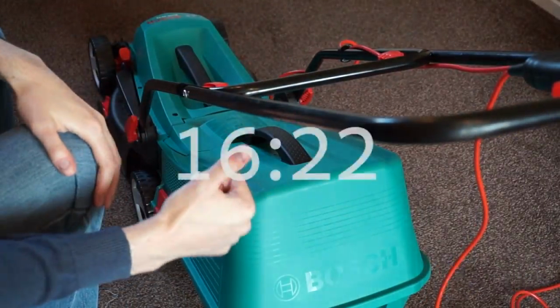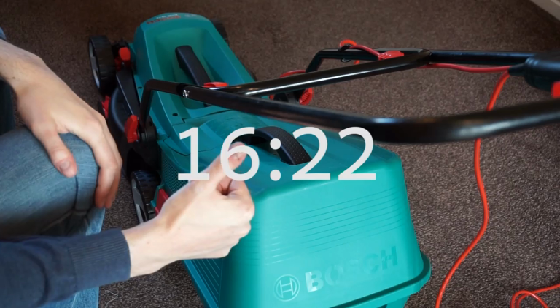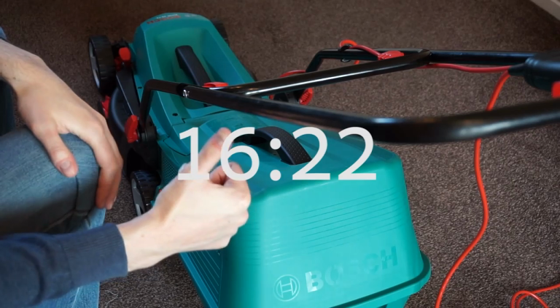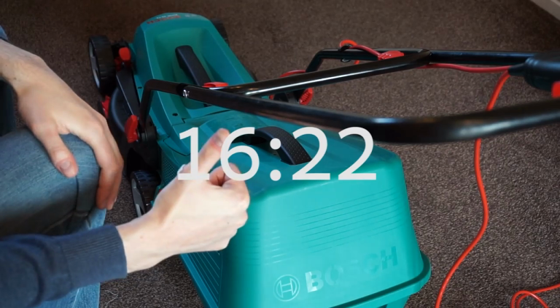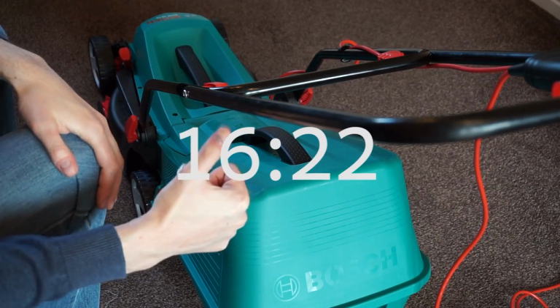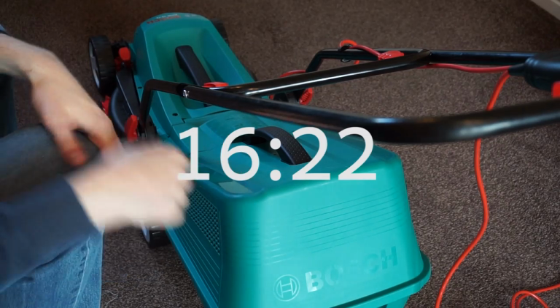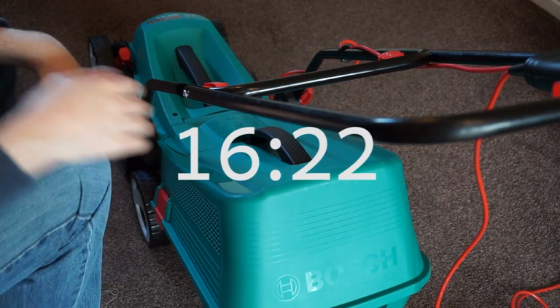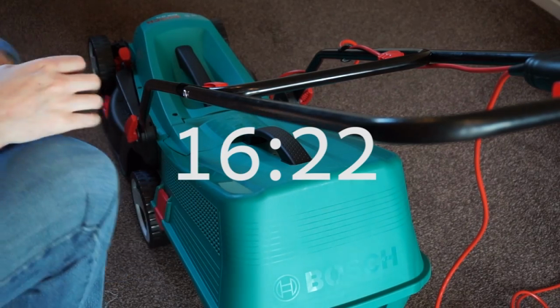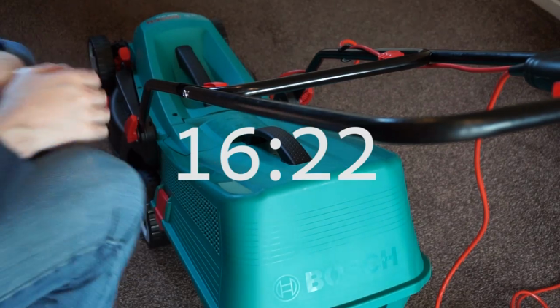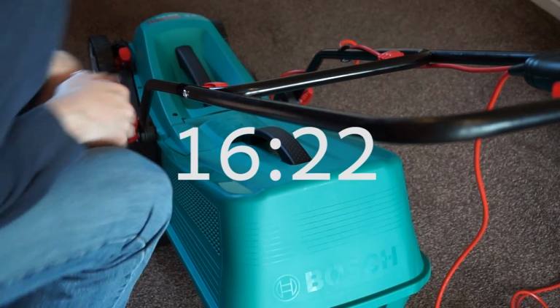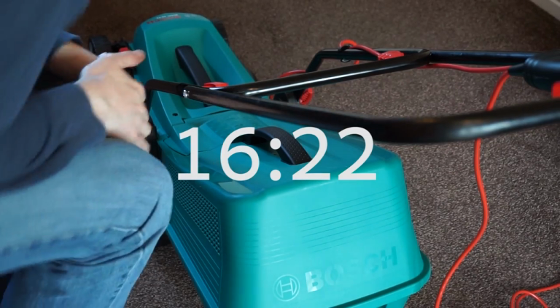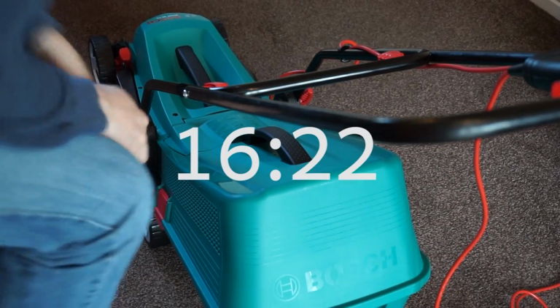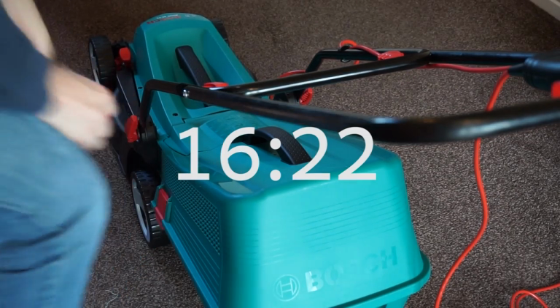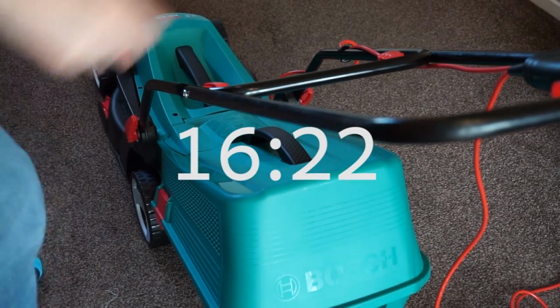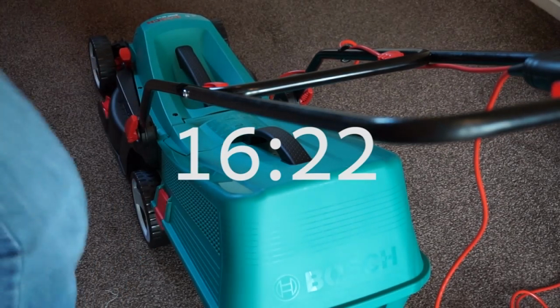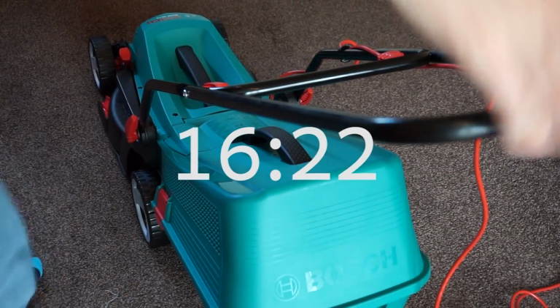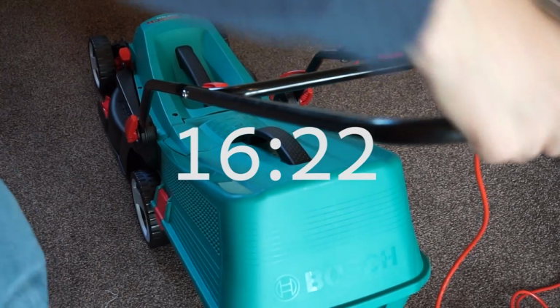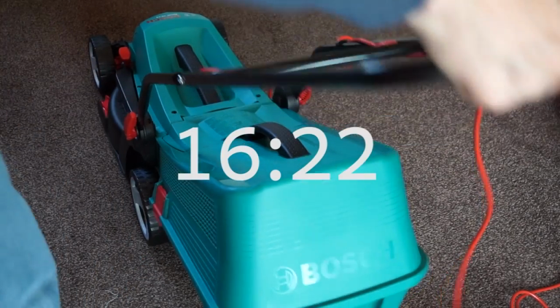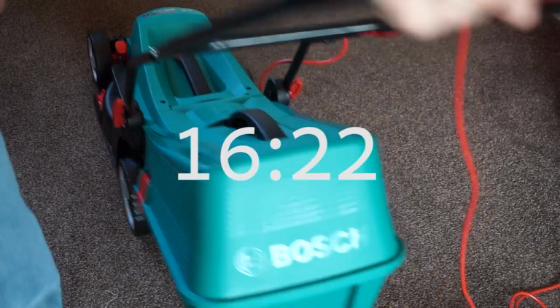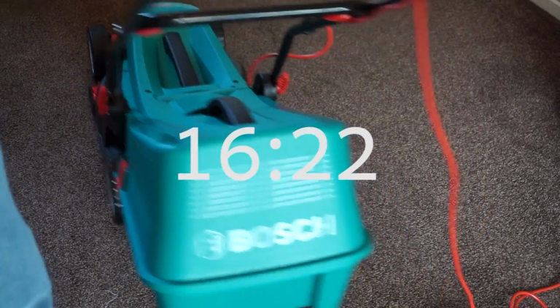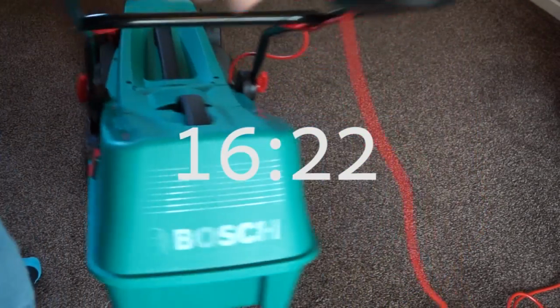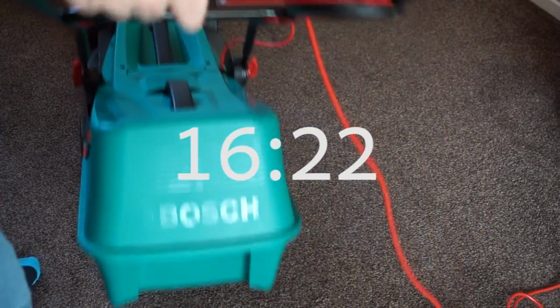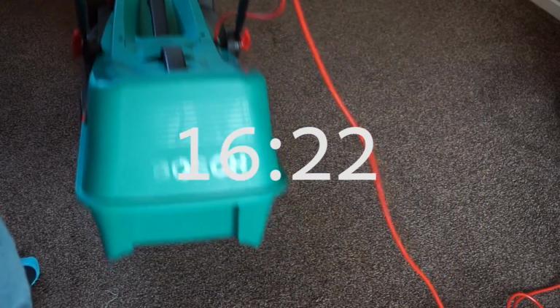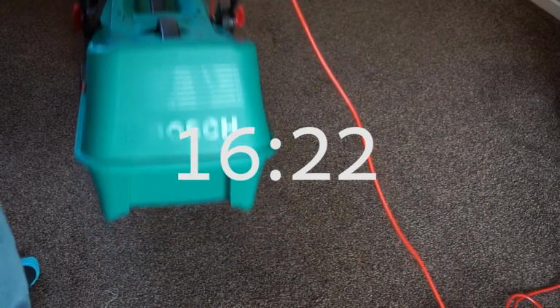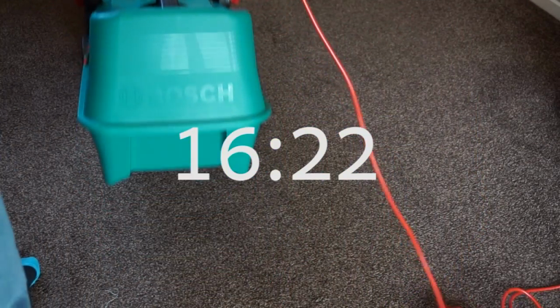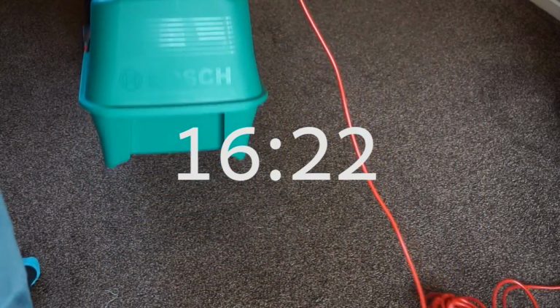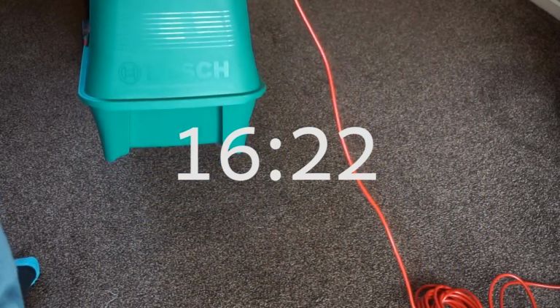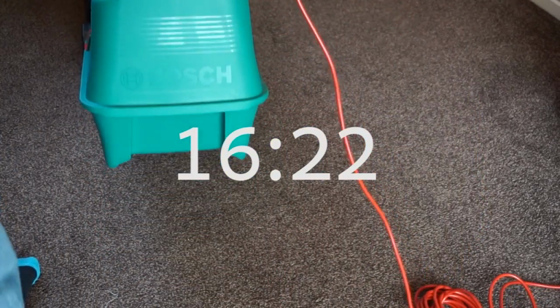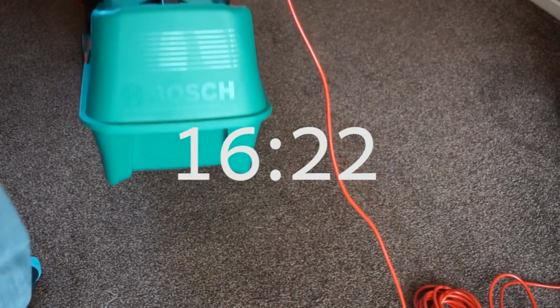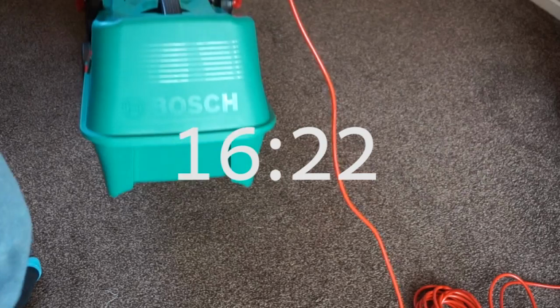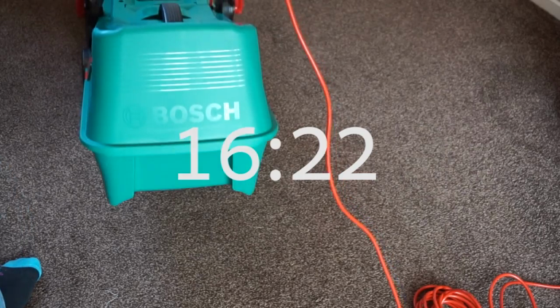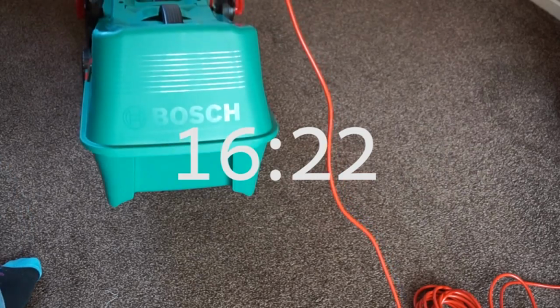All done in 16 minutes and 22 seconds. It would definitely have been quicker if I'd had someone to help me.